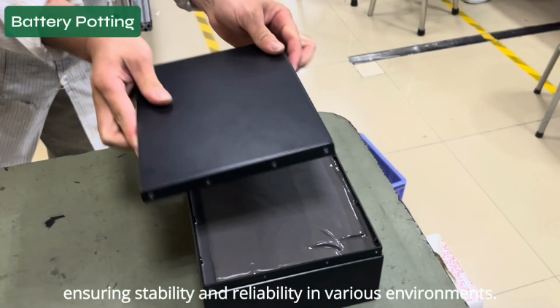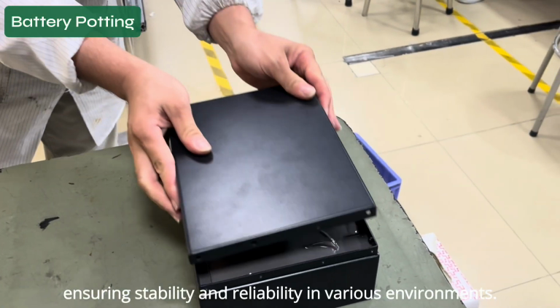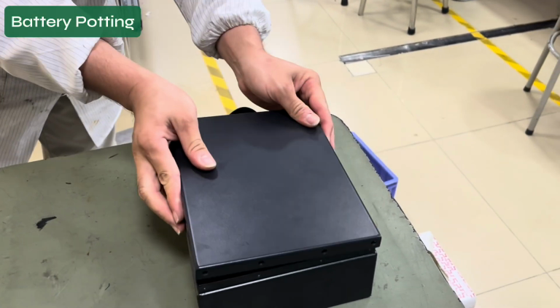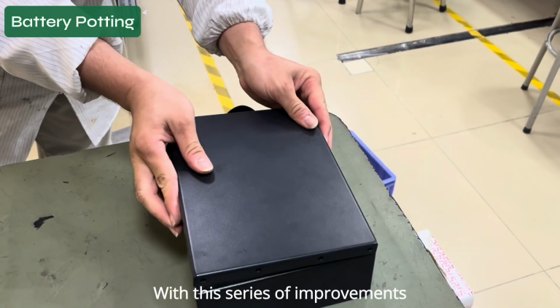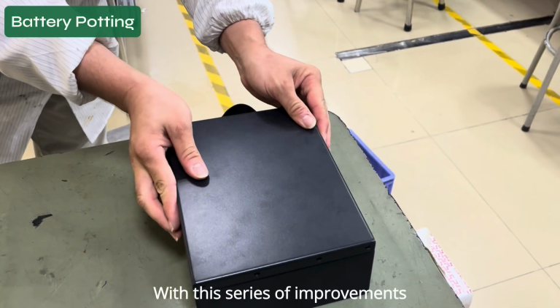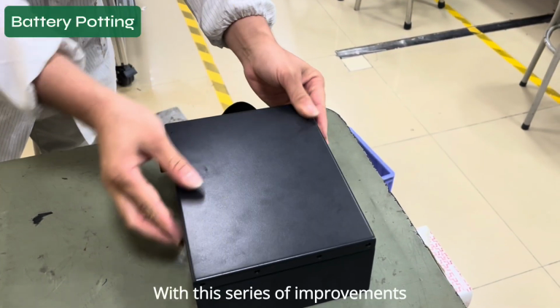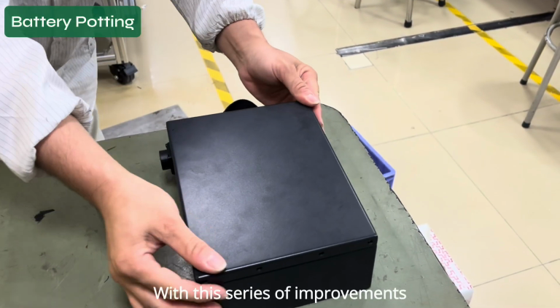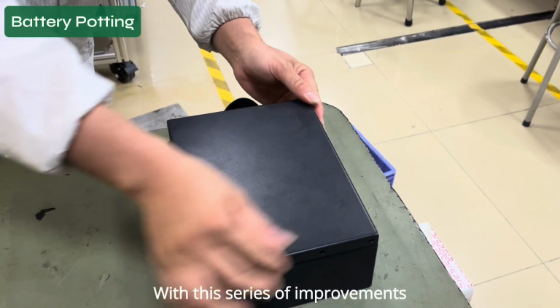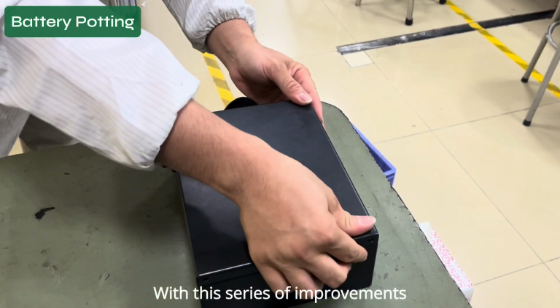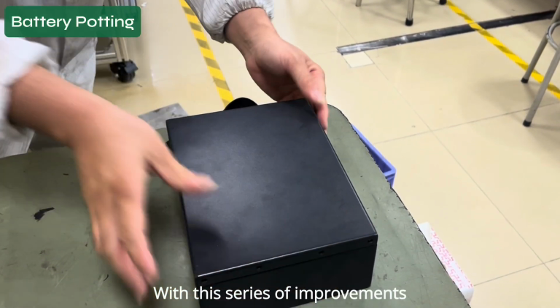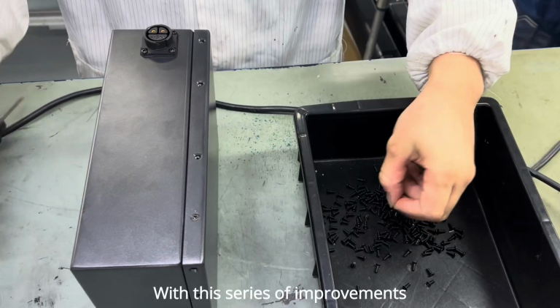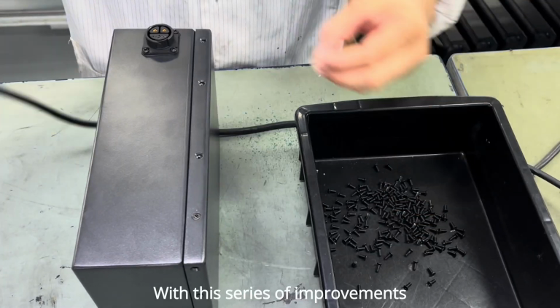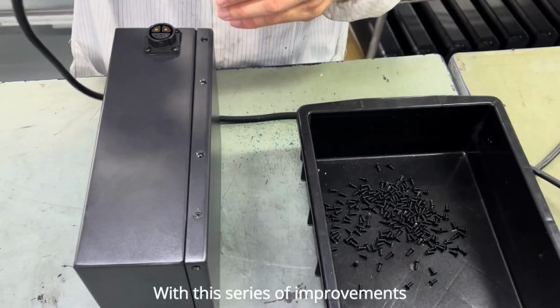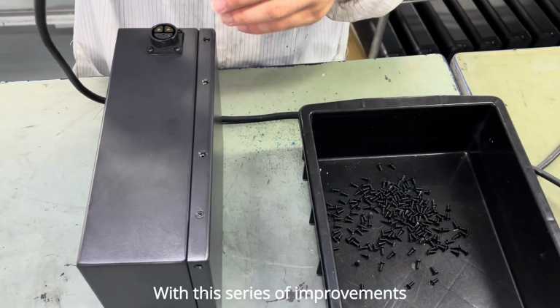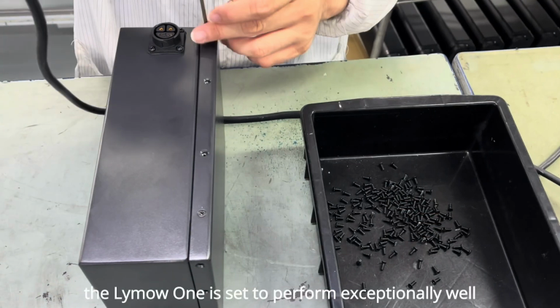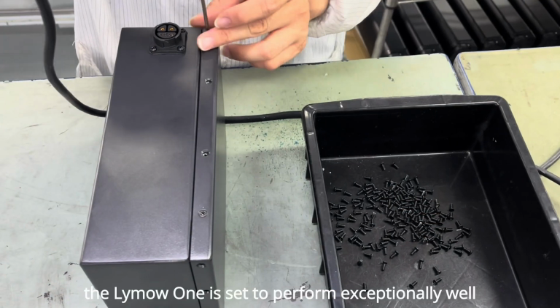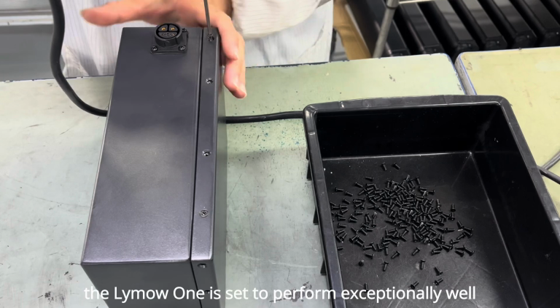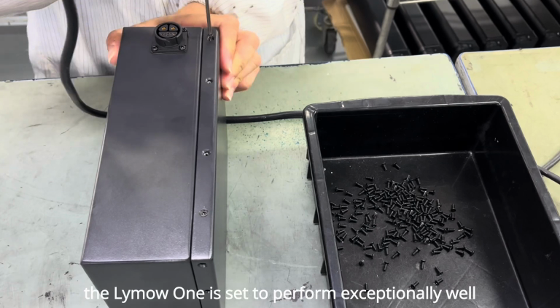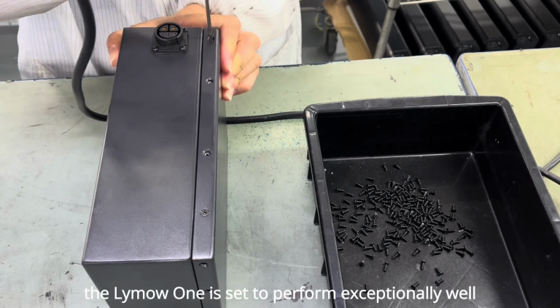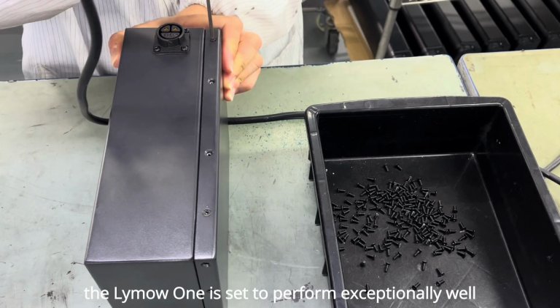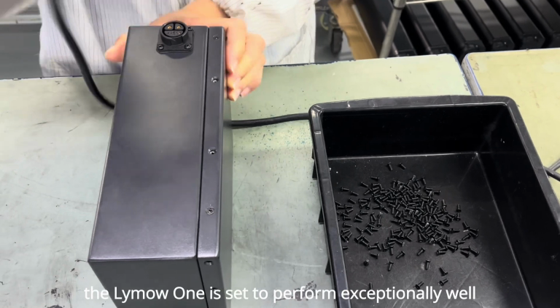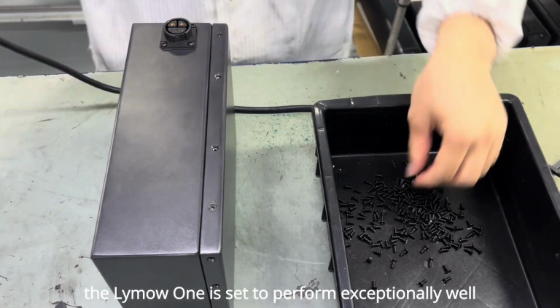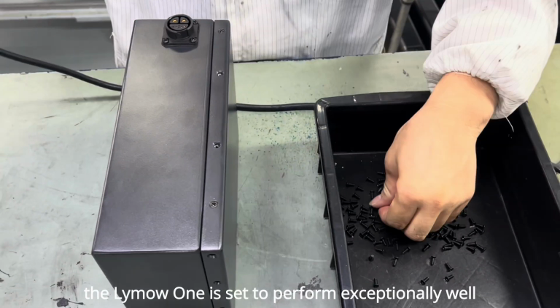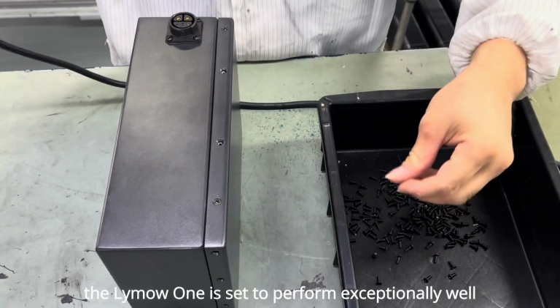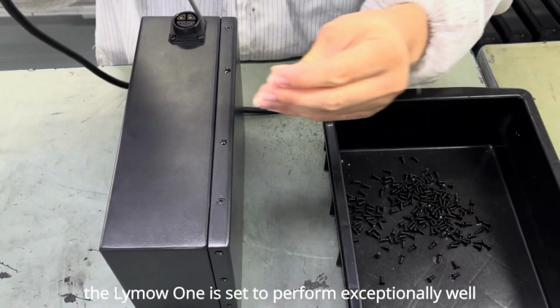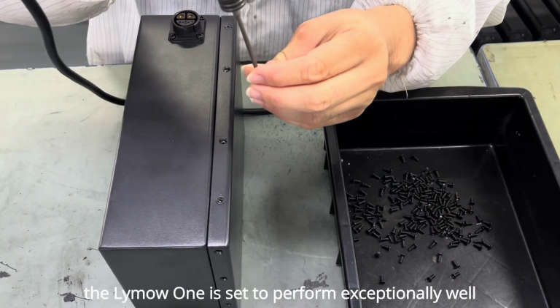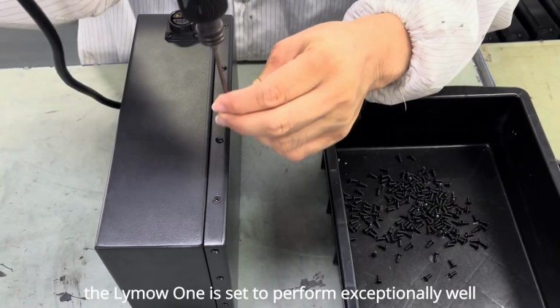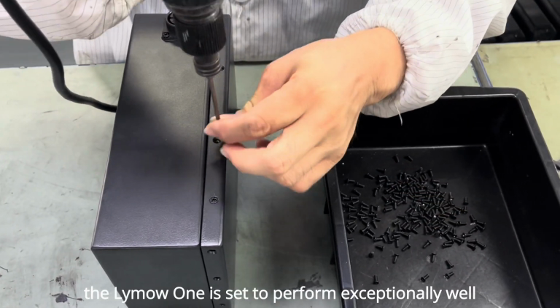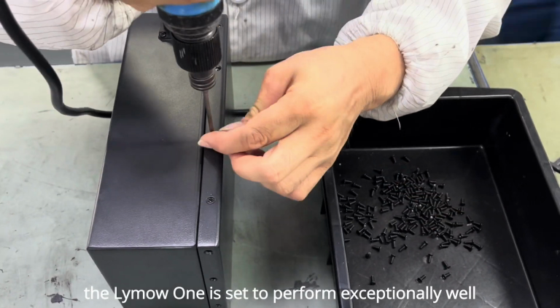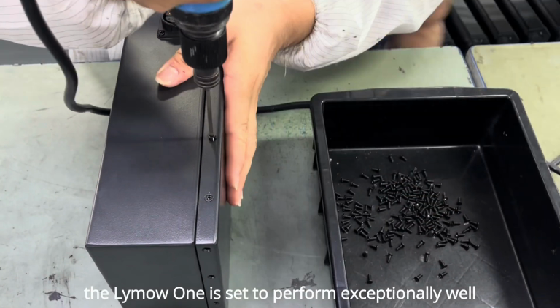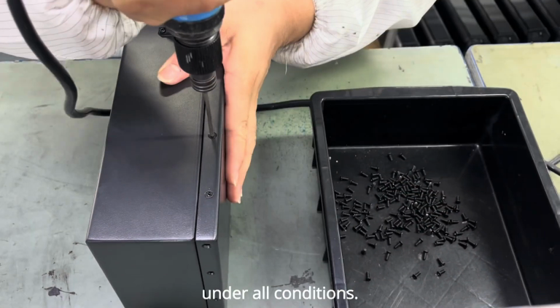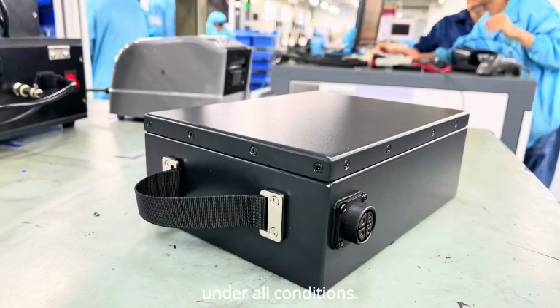With this series of improvements, the Lima One is set to perform exceptionally well under all conditions.